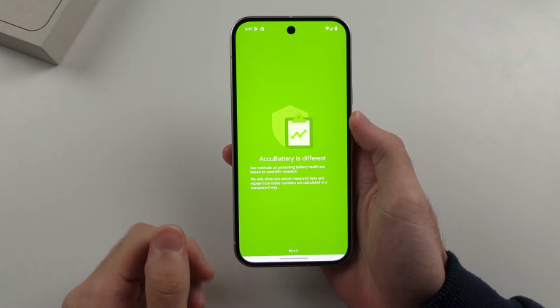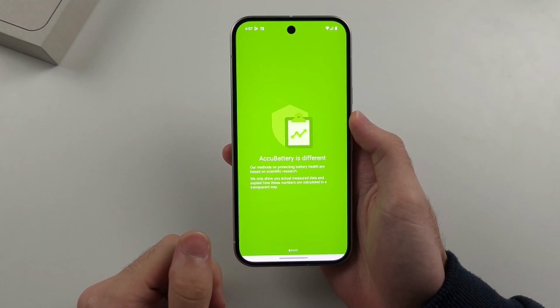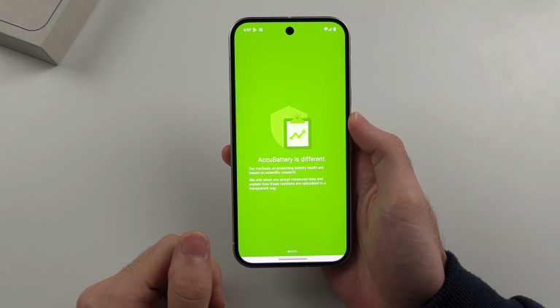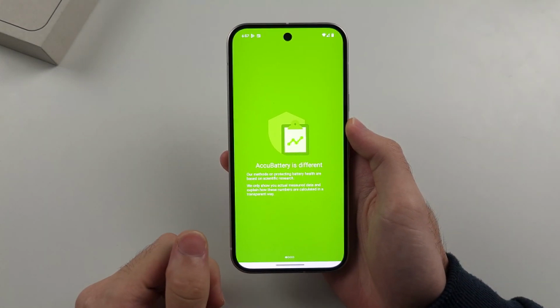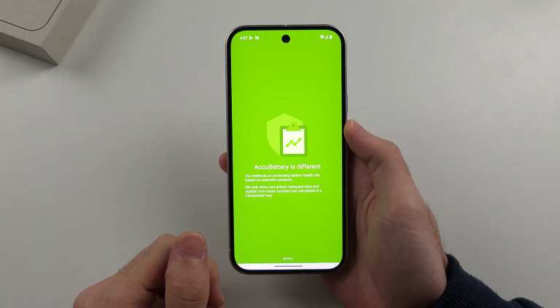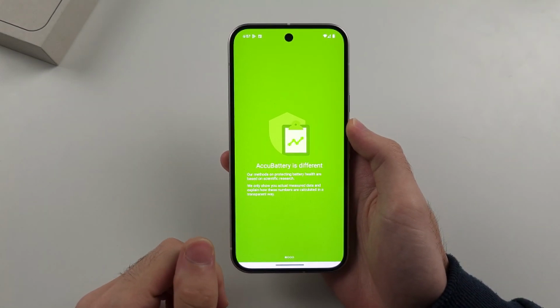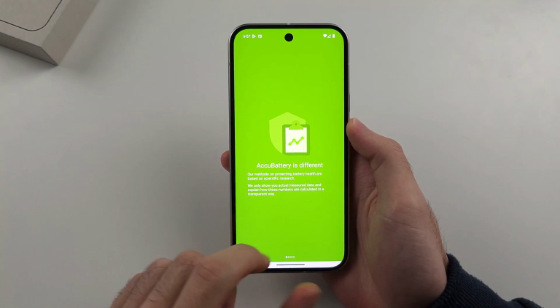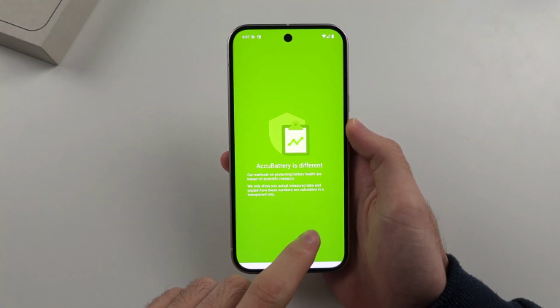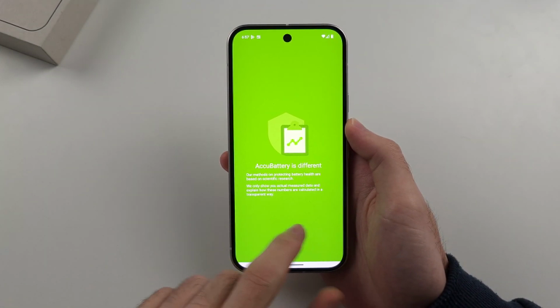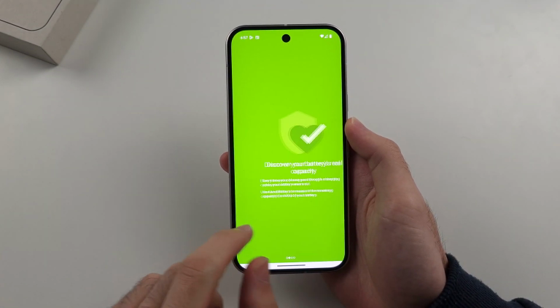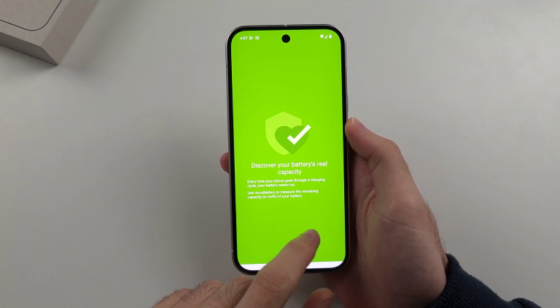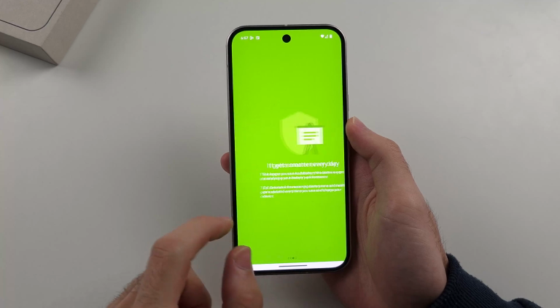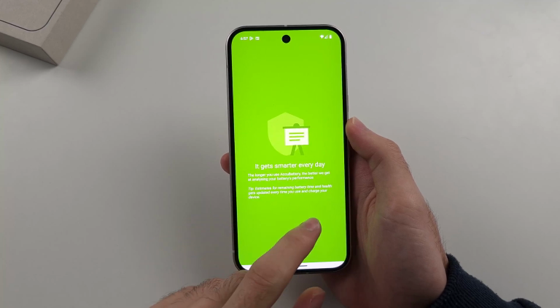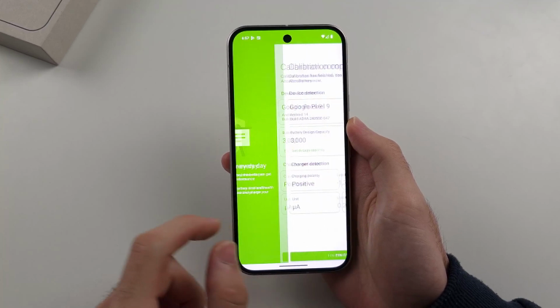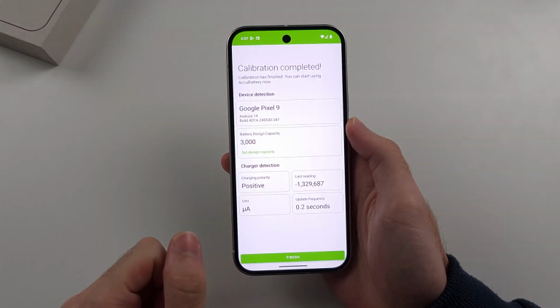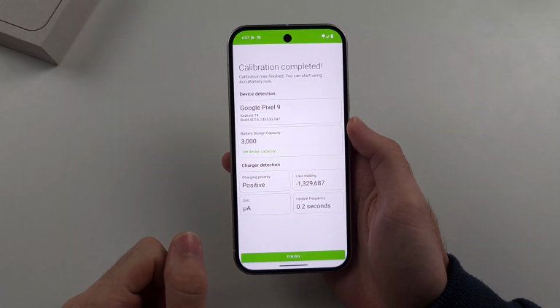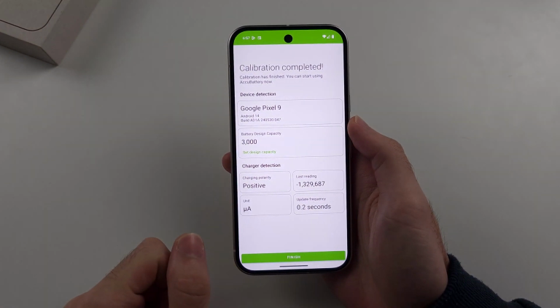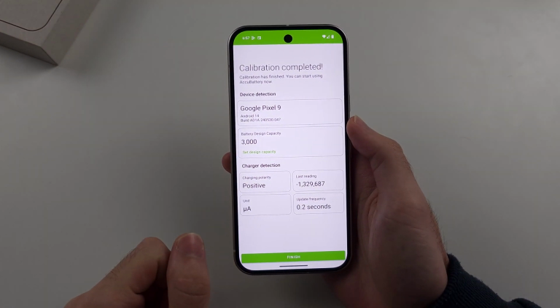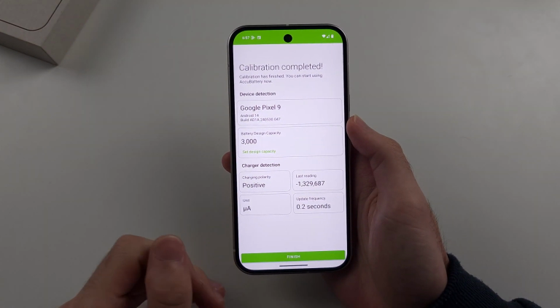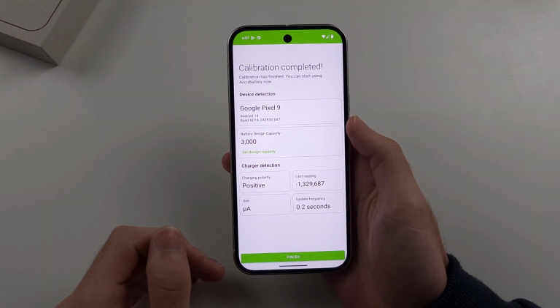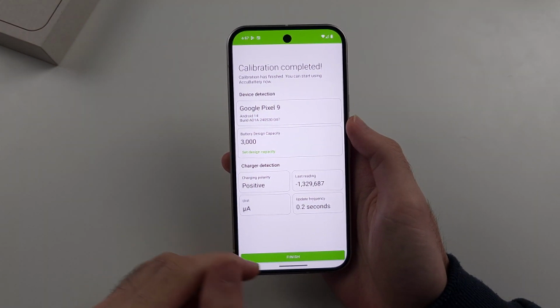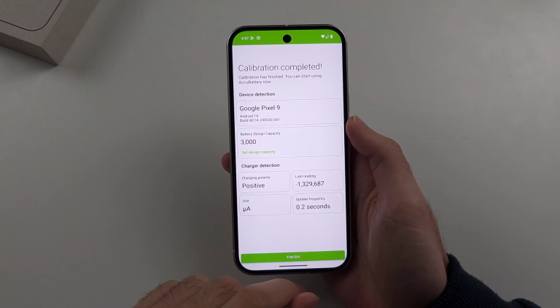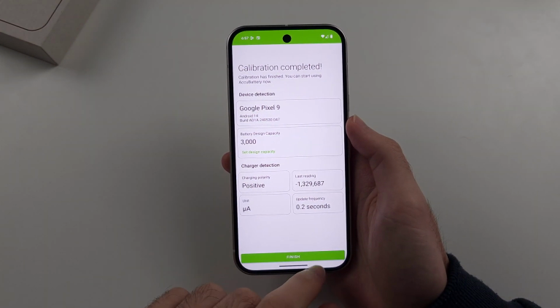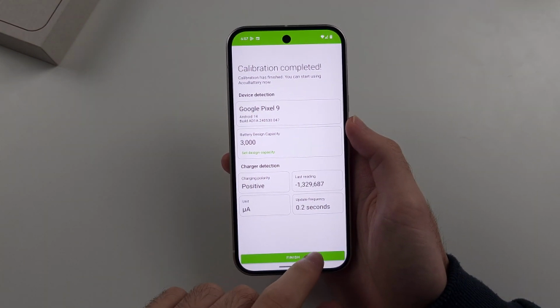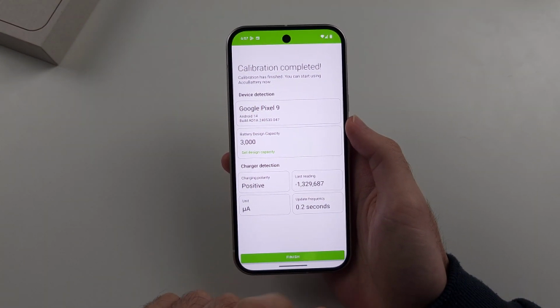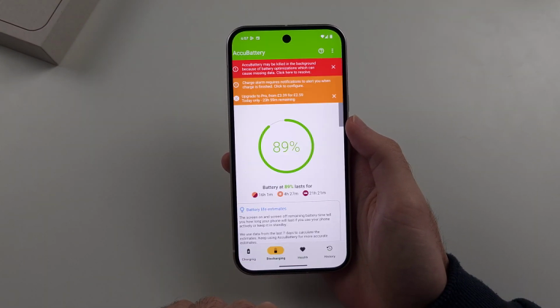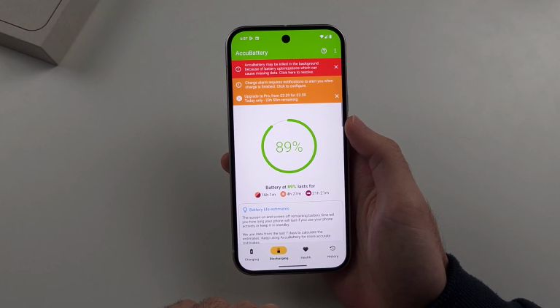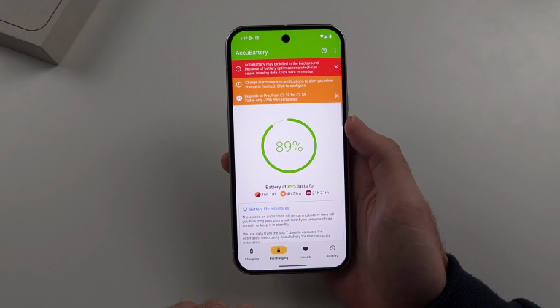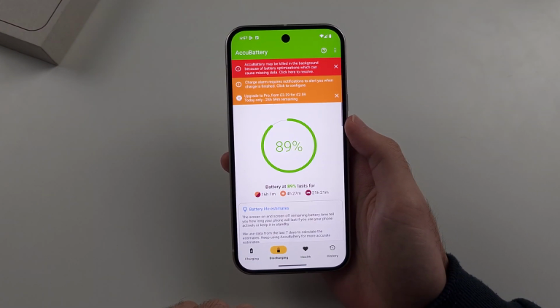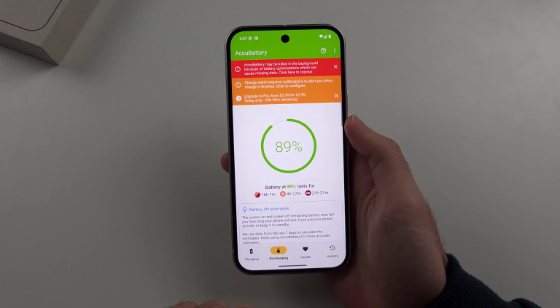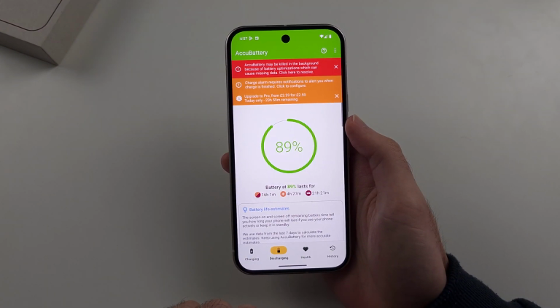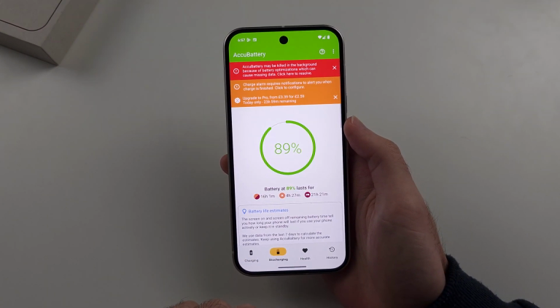Inside of this one, we're just going to swipe across, and then we'll tap on Finish to complete the calibration.